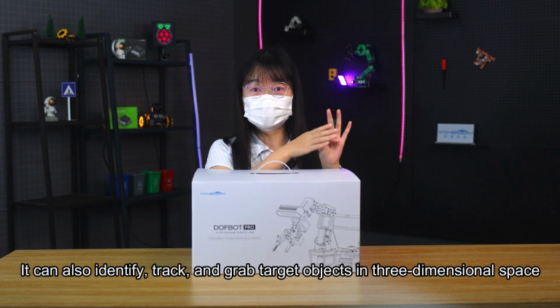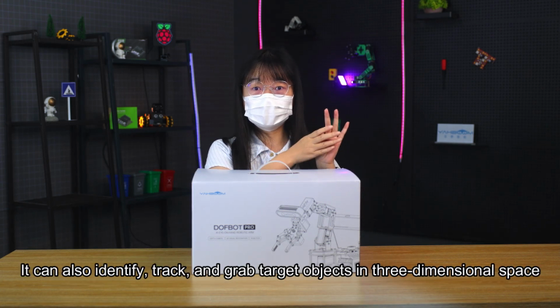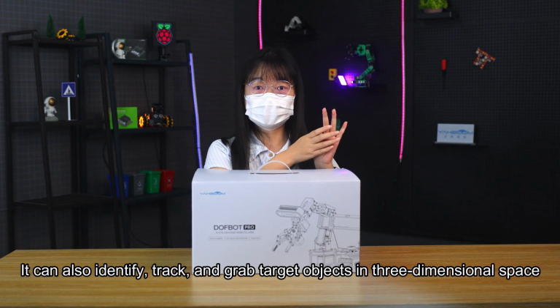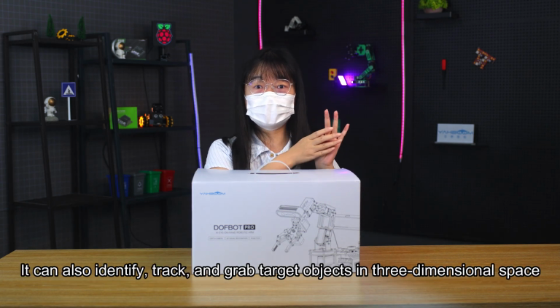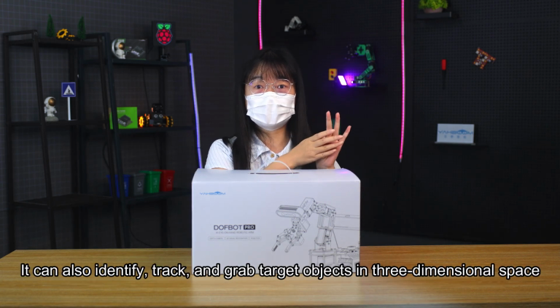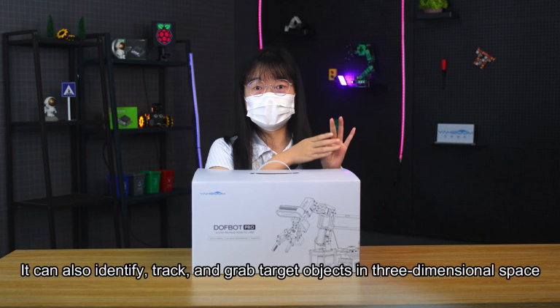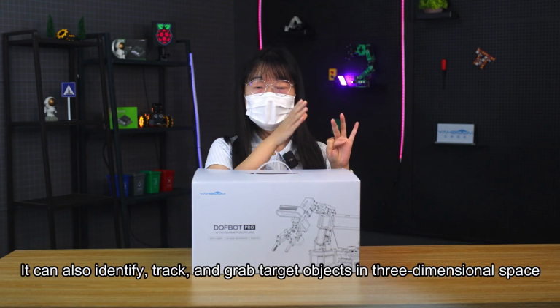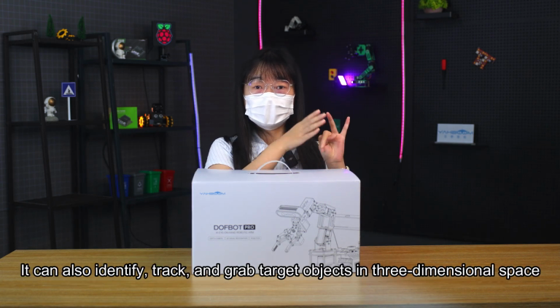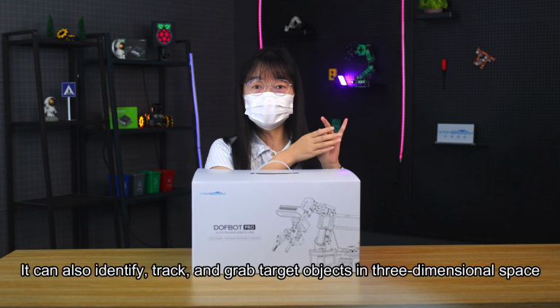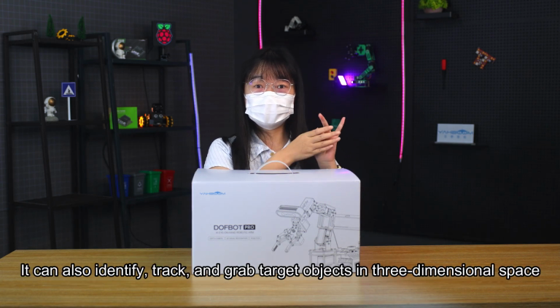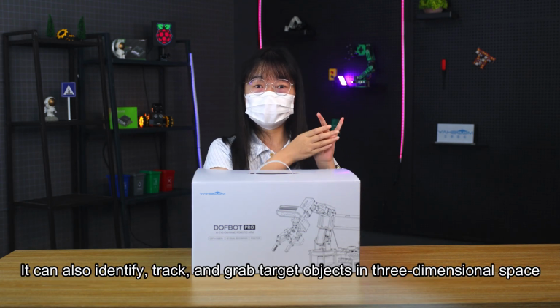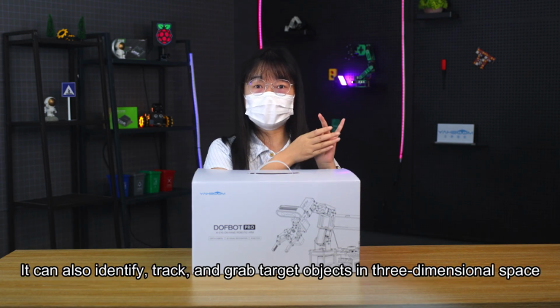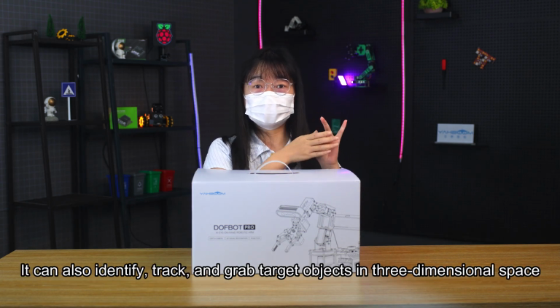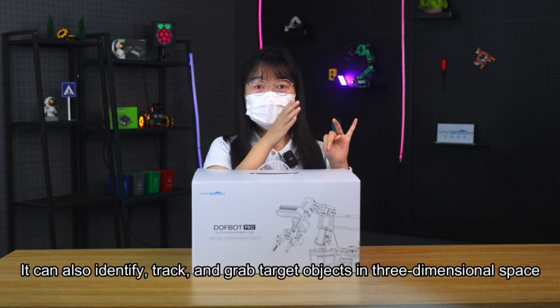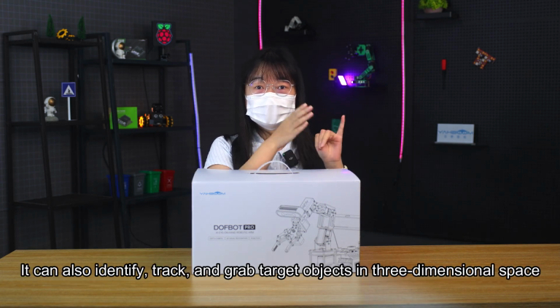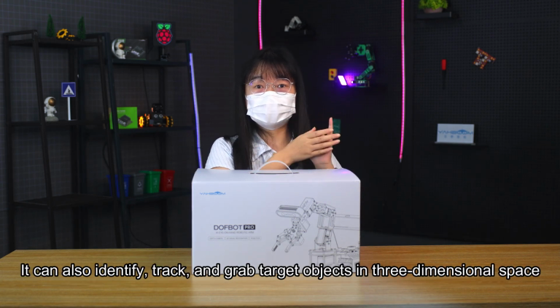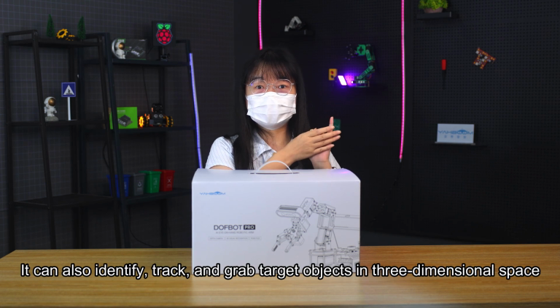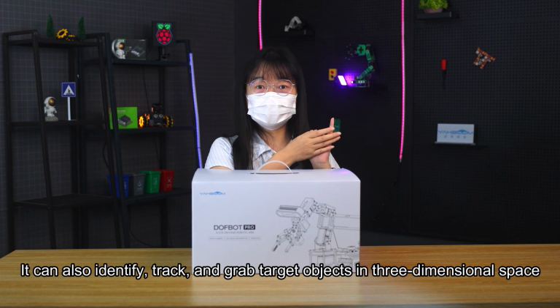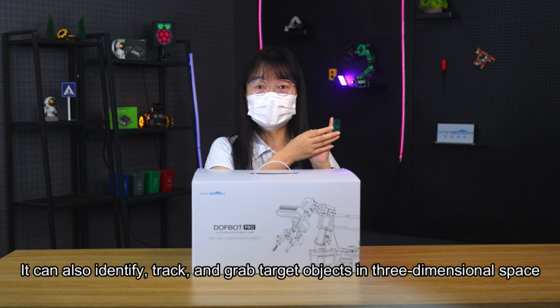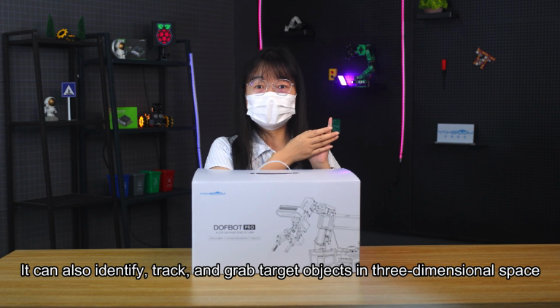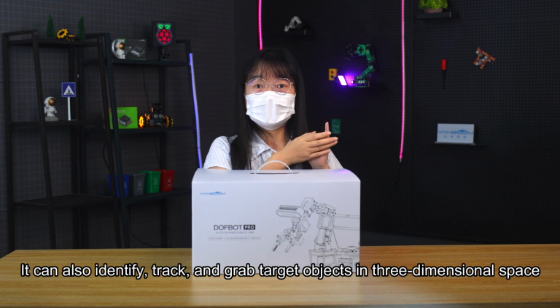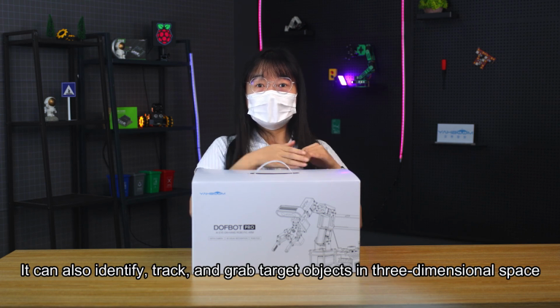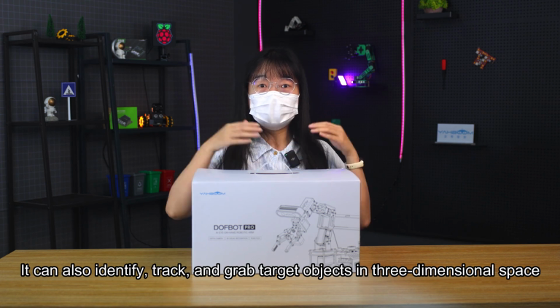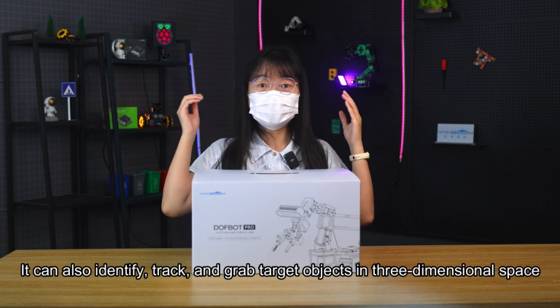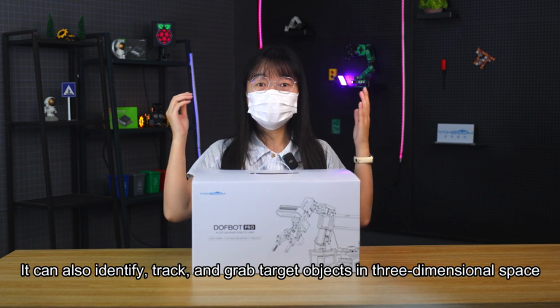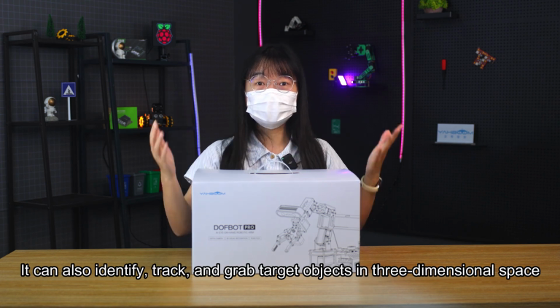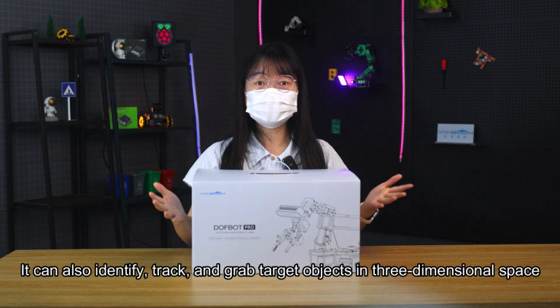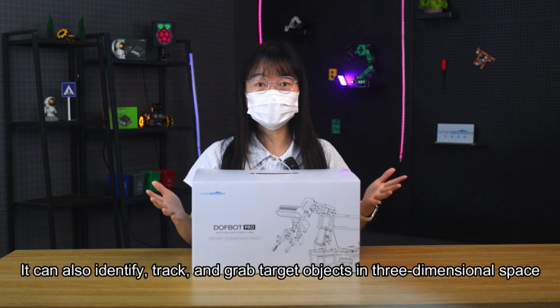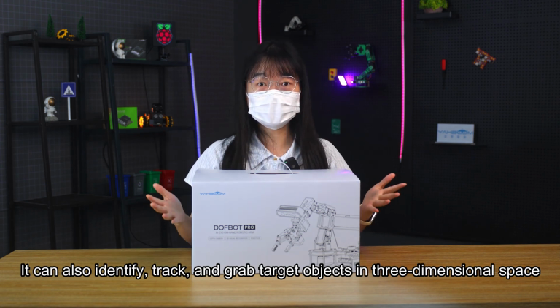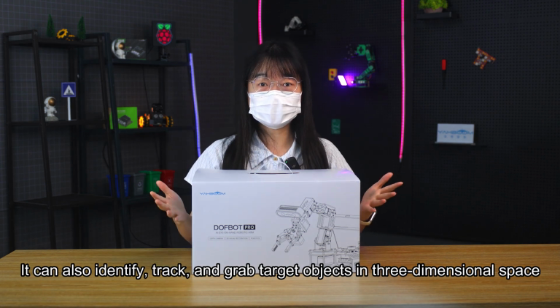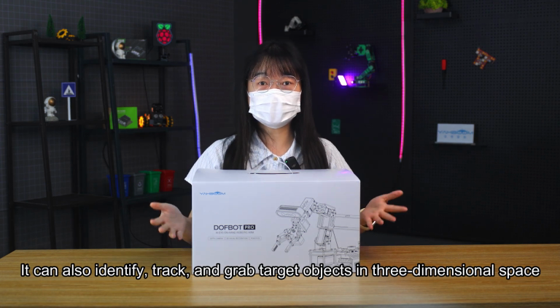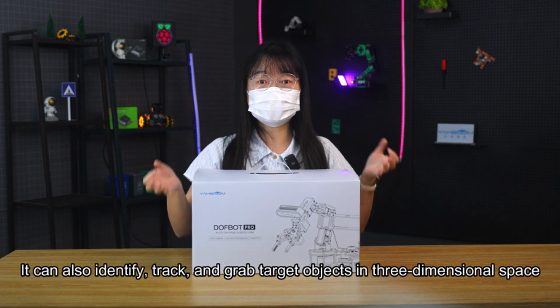It can also identify, track, and grab target objects in three-dimensional space.